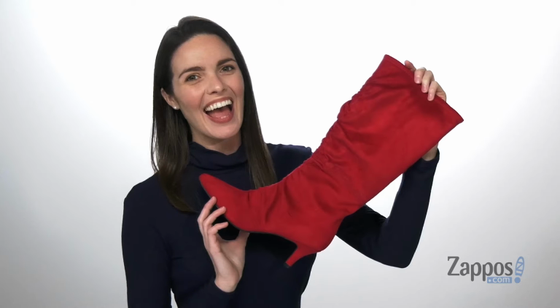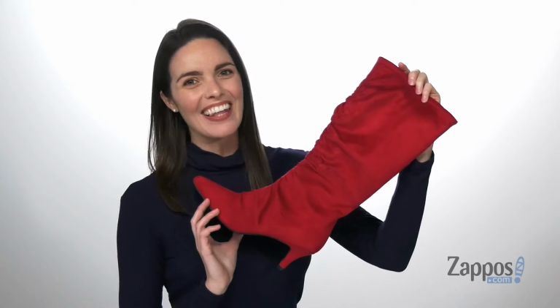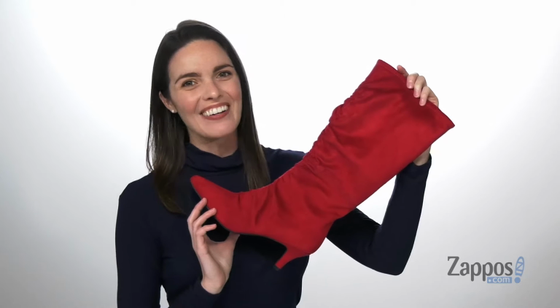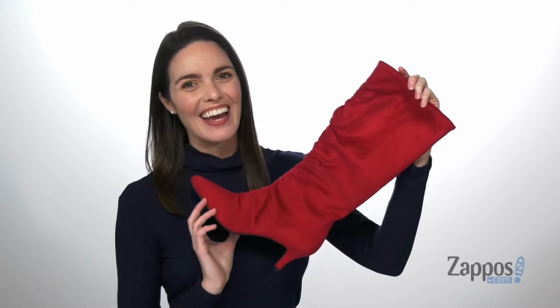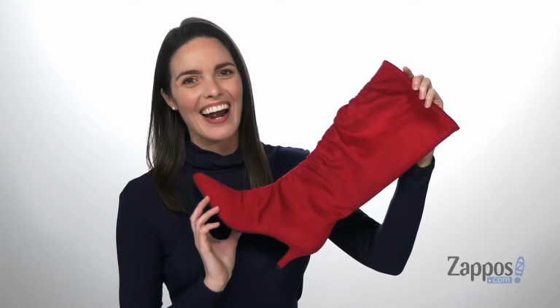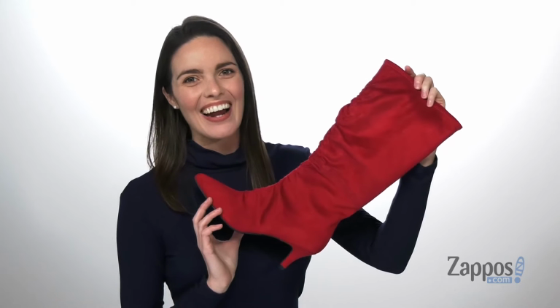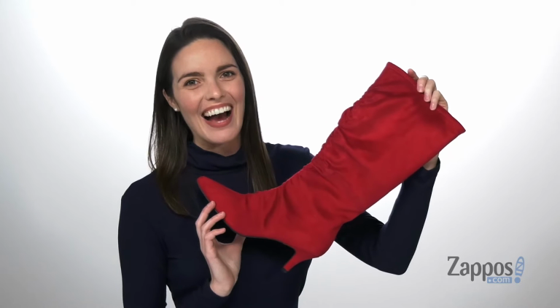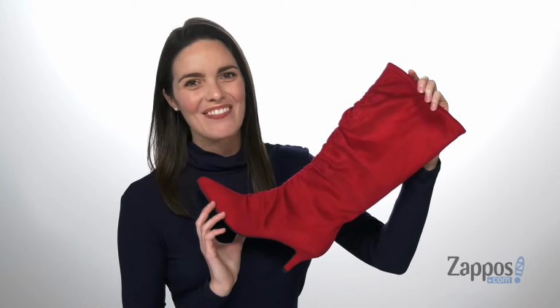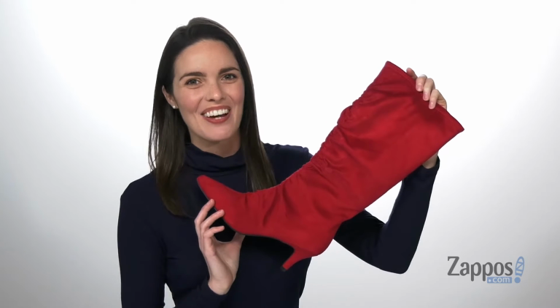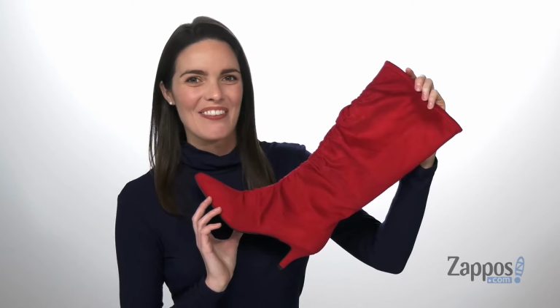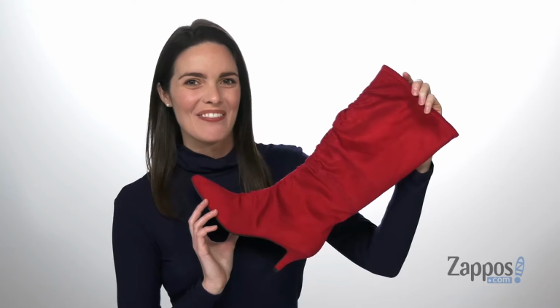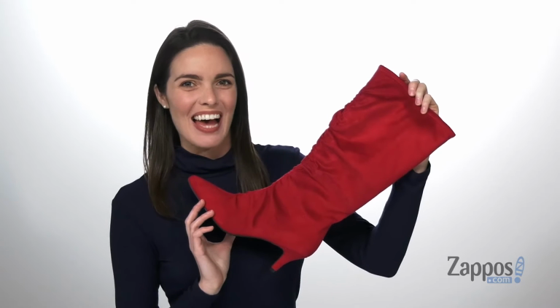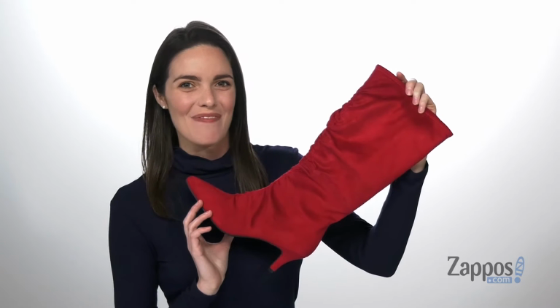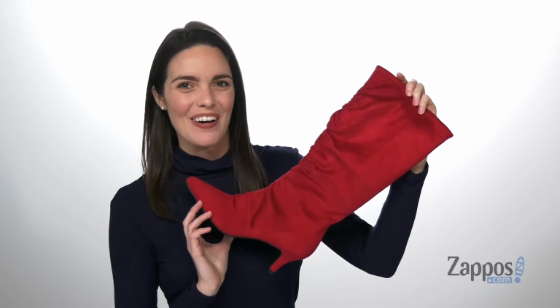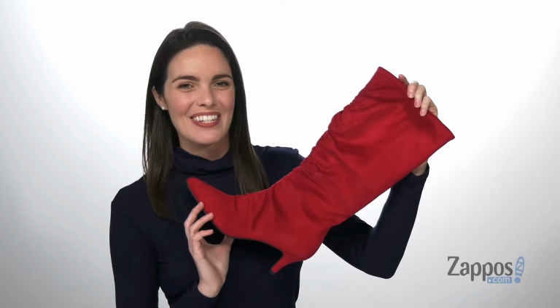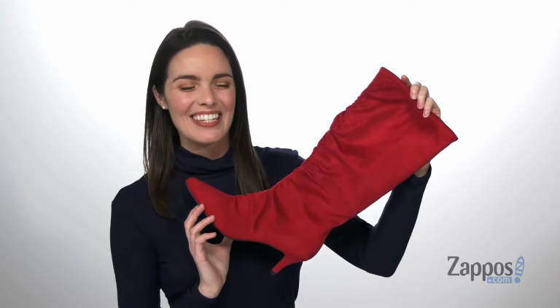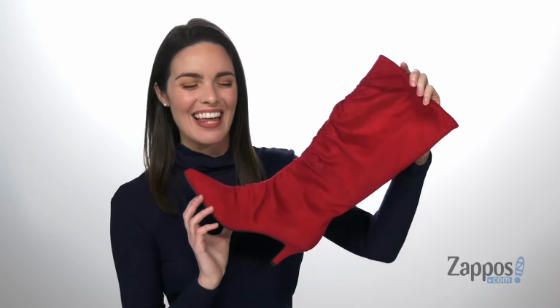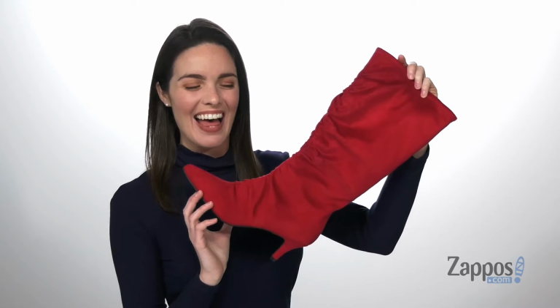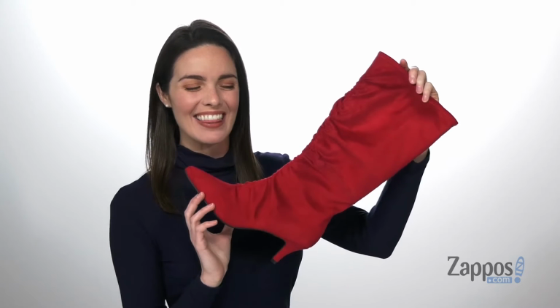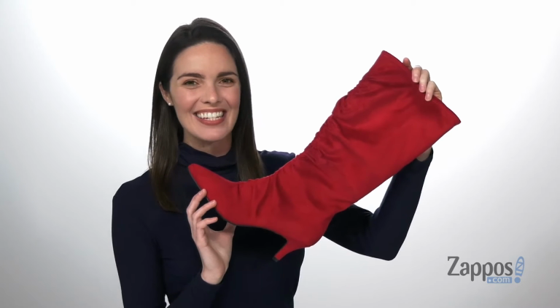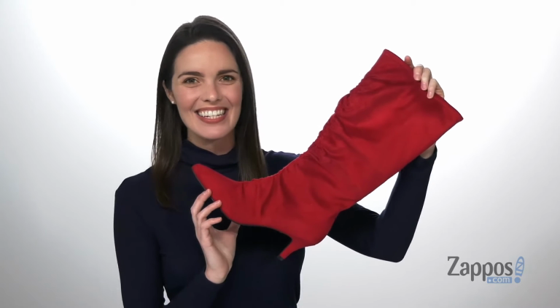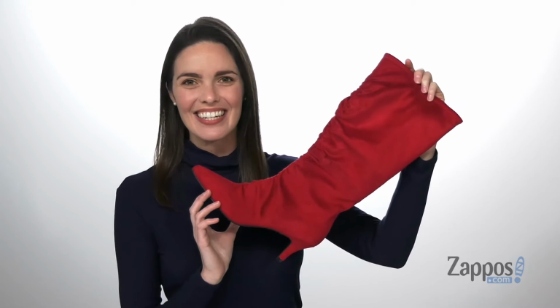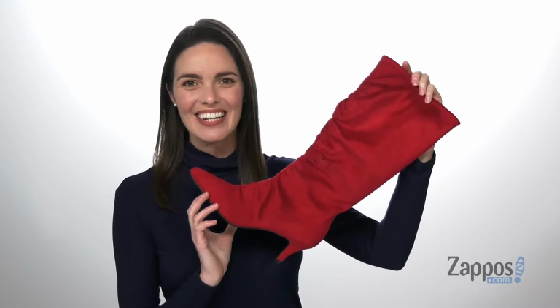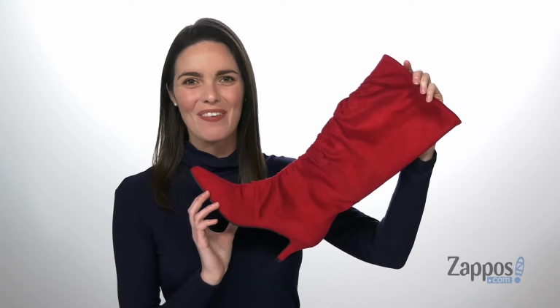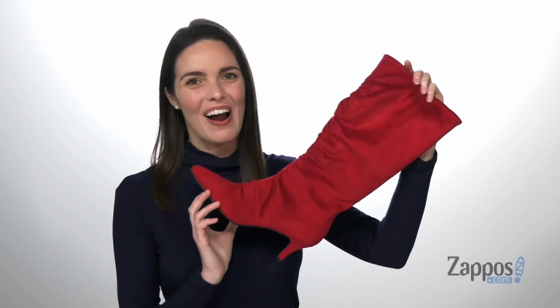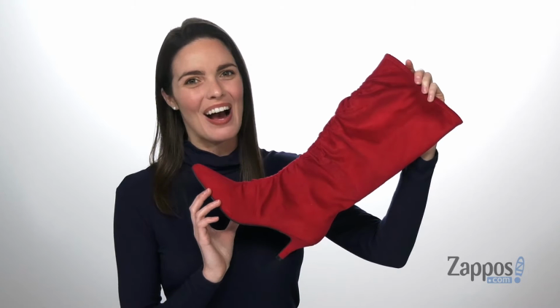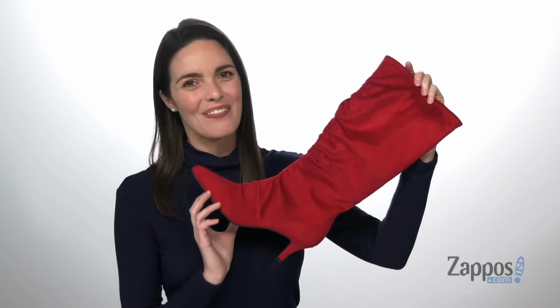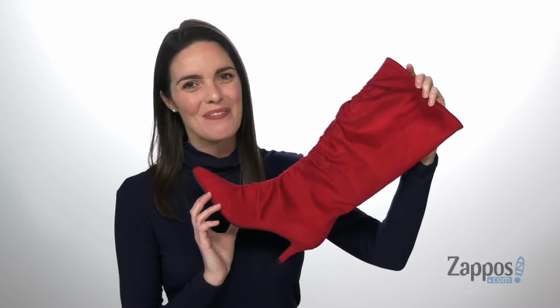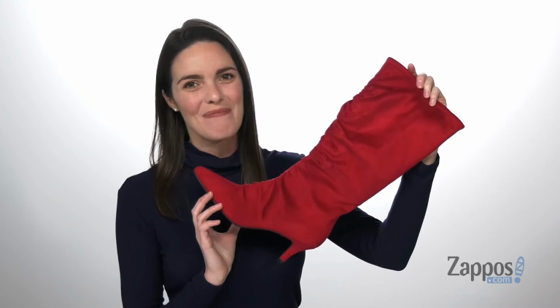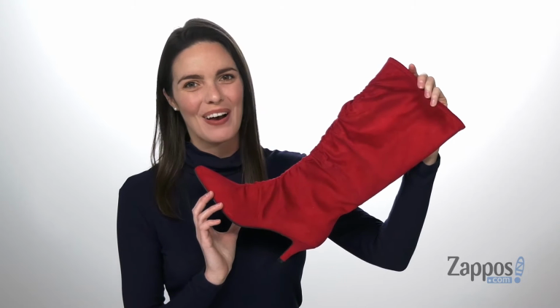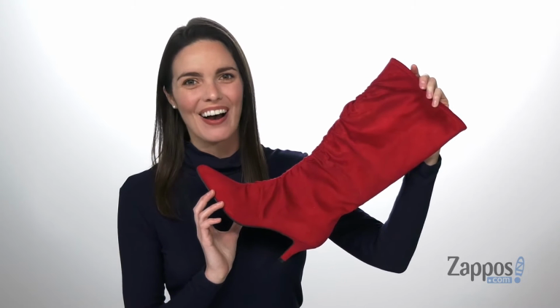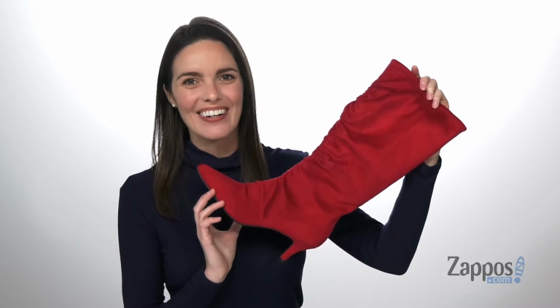Hello there, I'm Zoe from Zappos, and this is Nia Mara from Infoo.